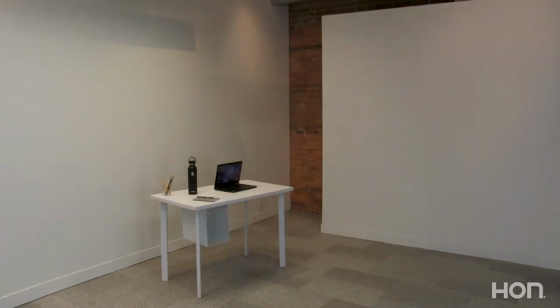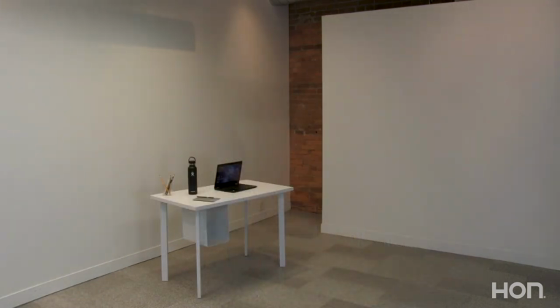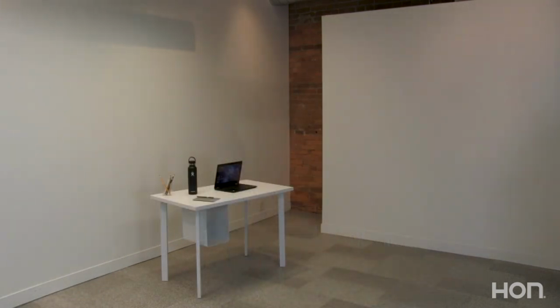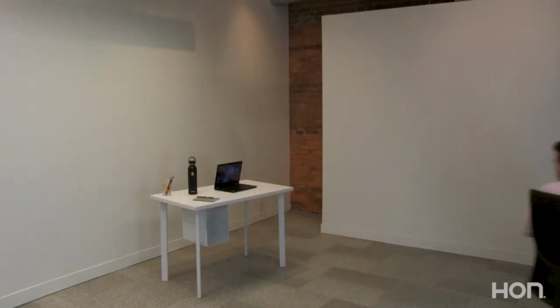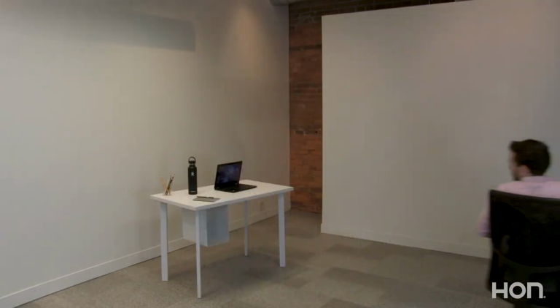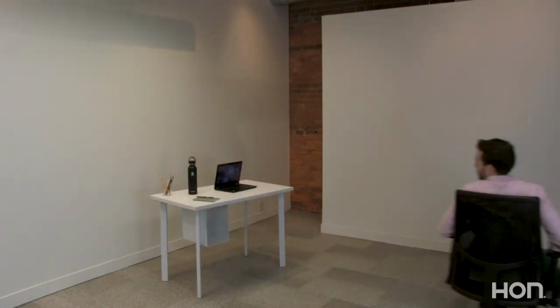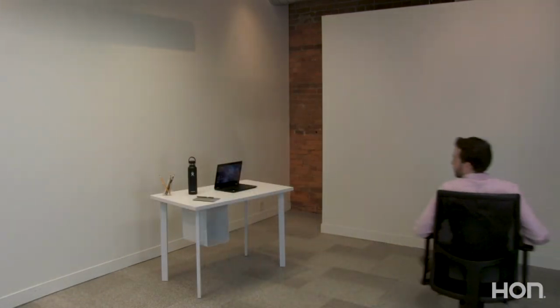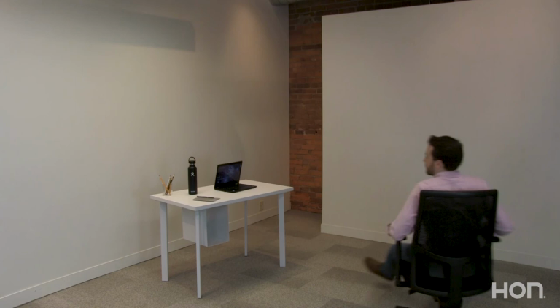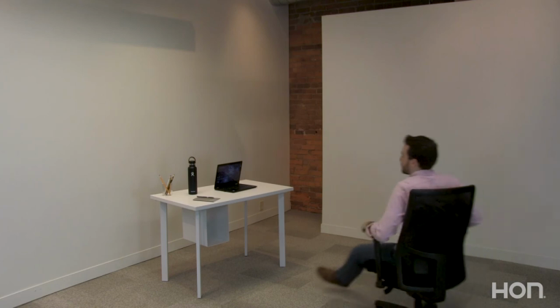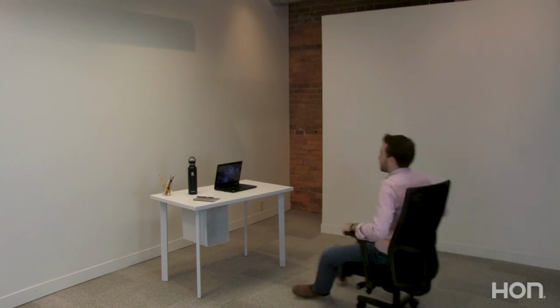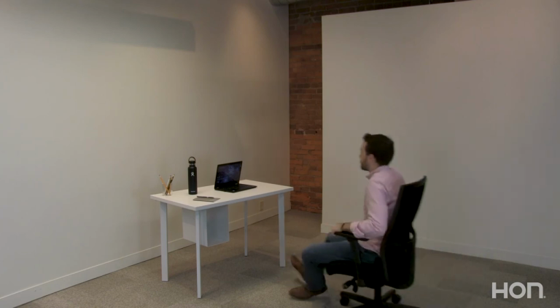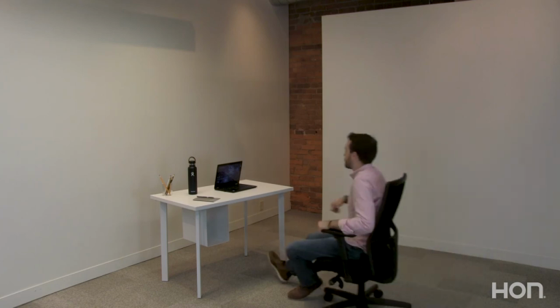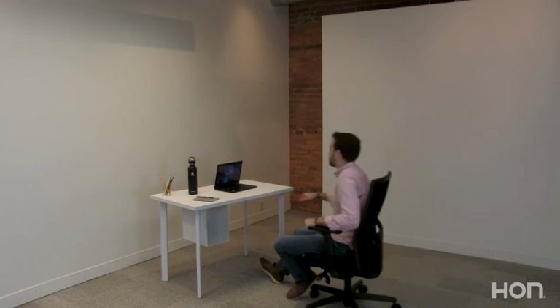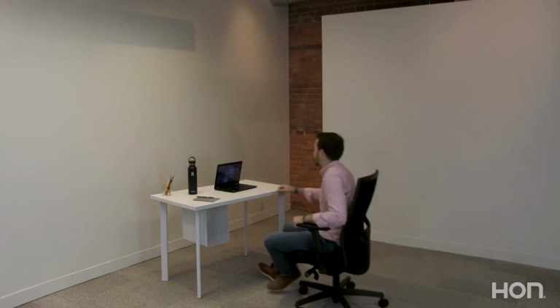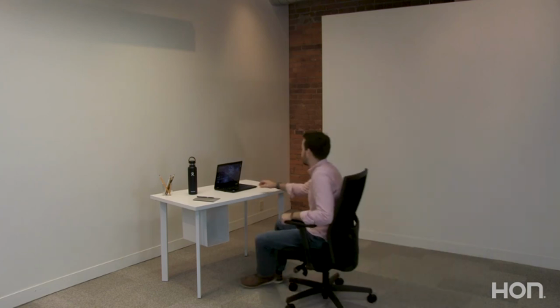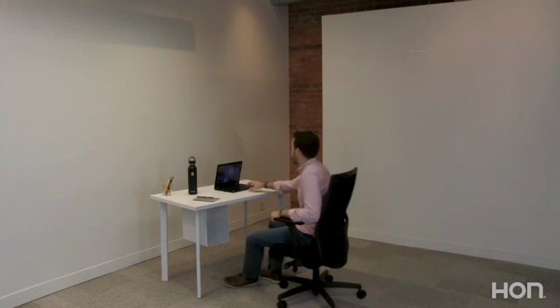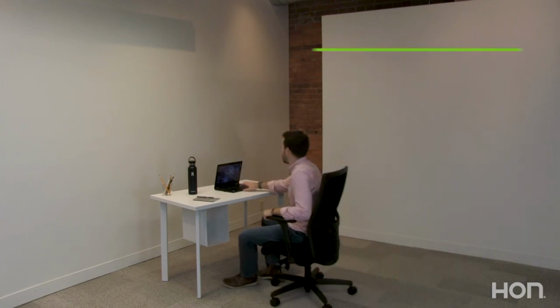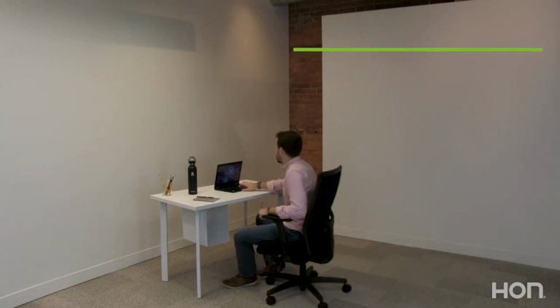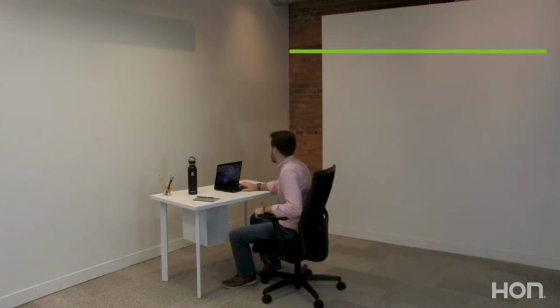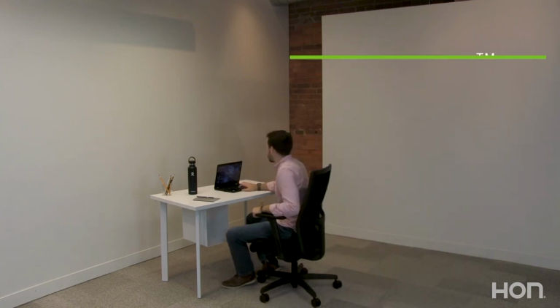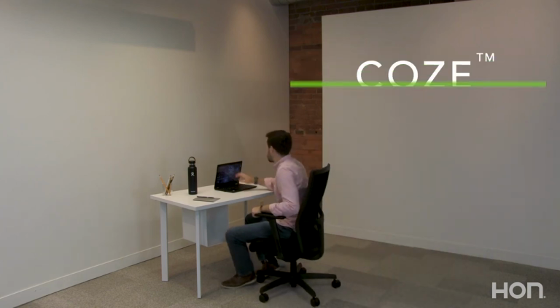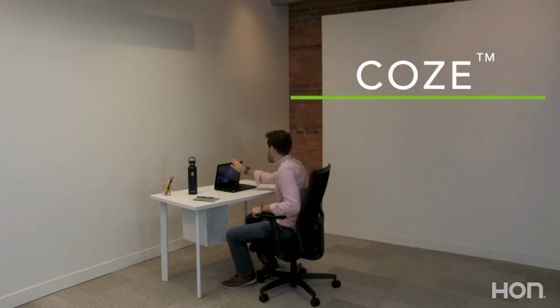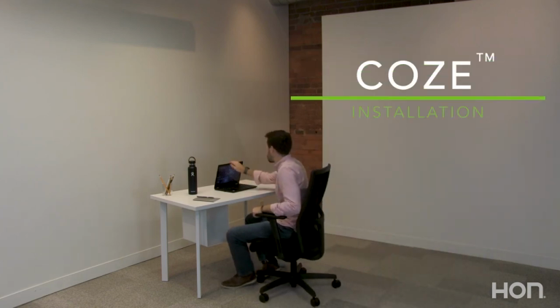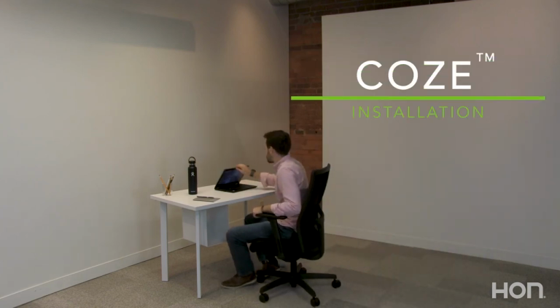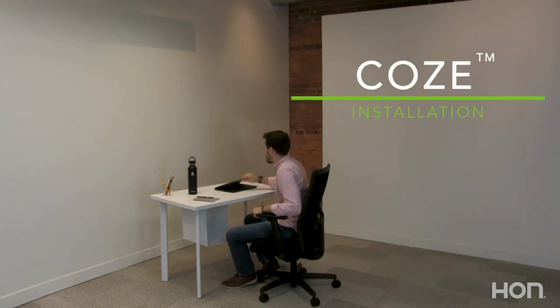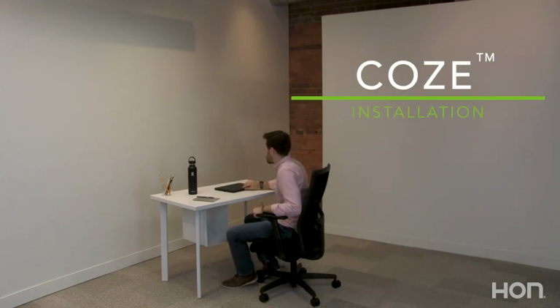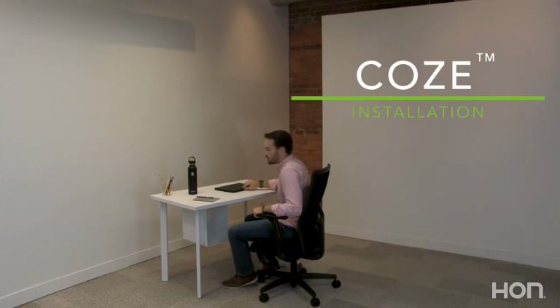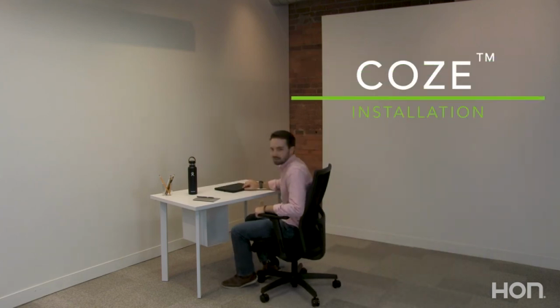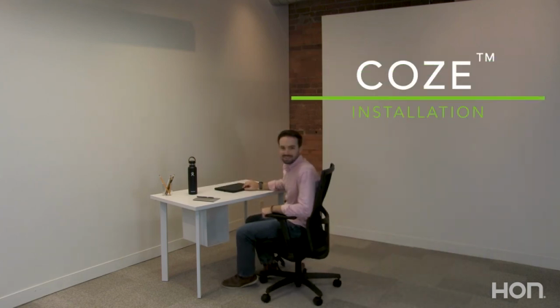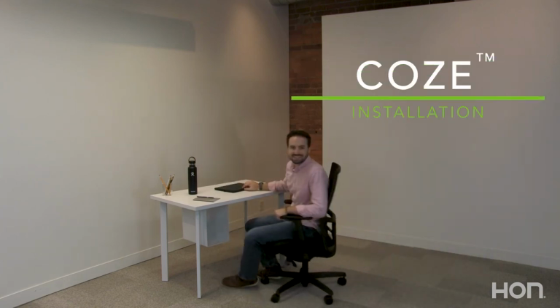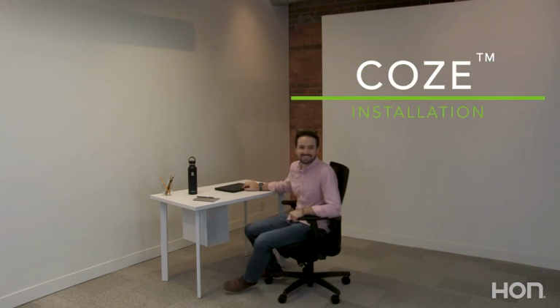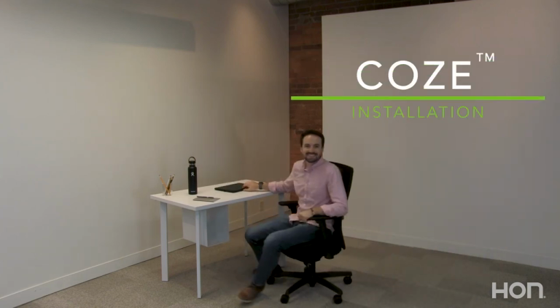And you're ready to go! Now you can set up your desk and get to work. Thanks for watching!